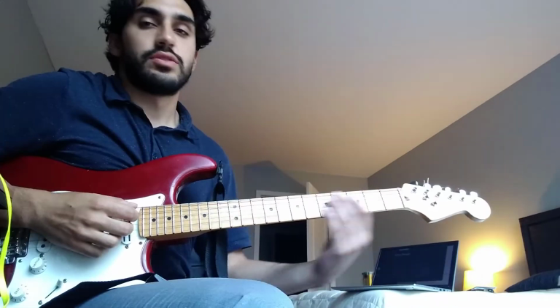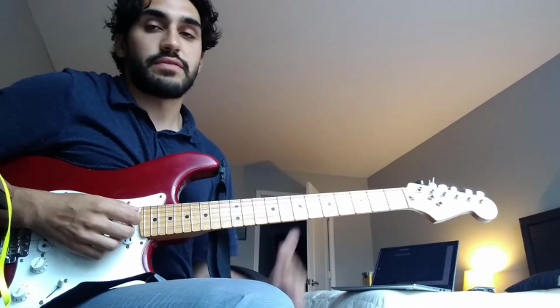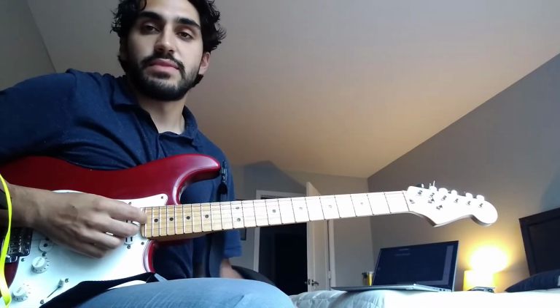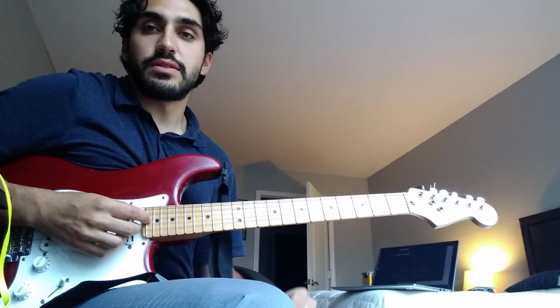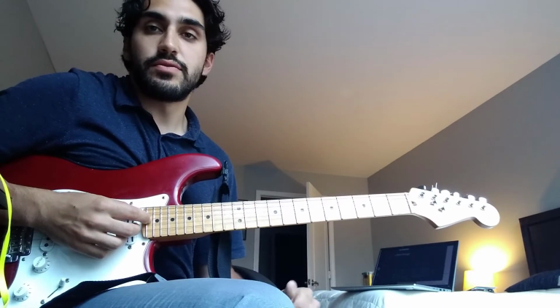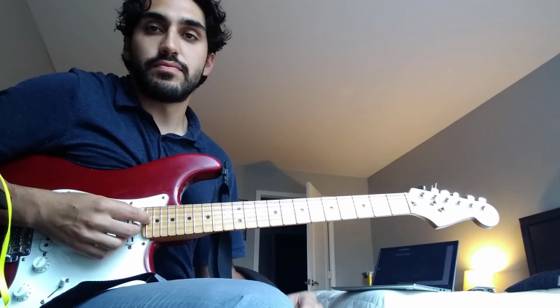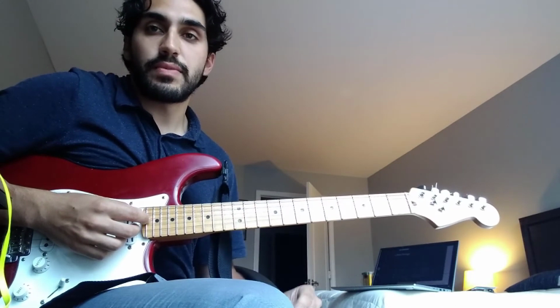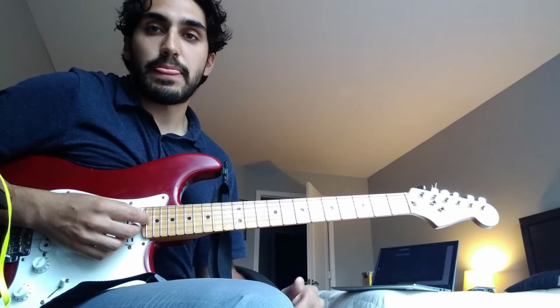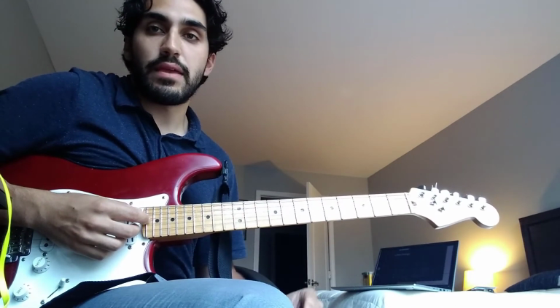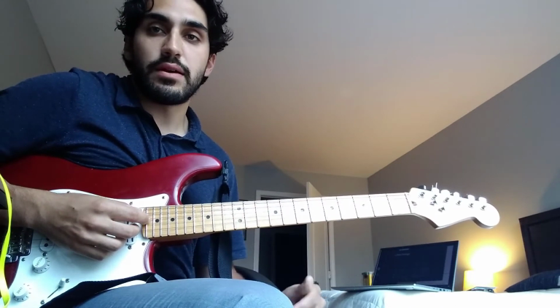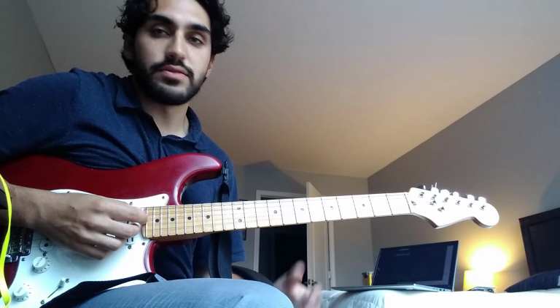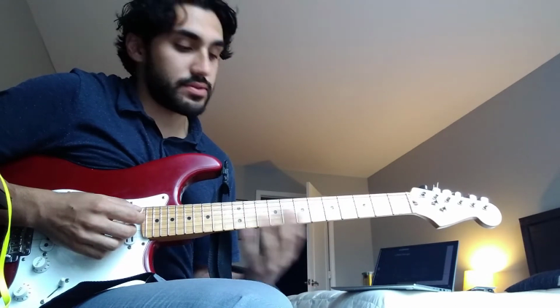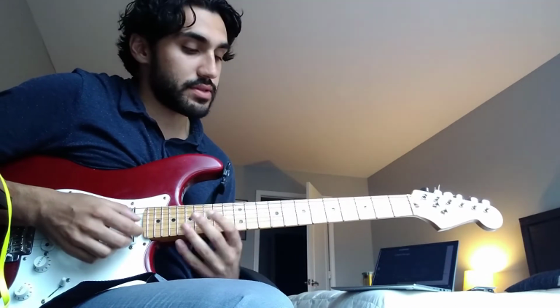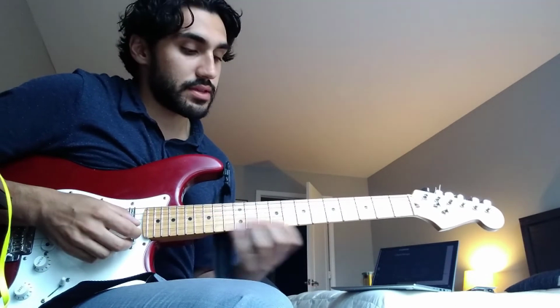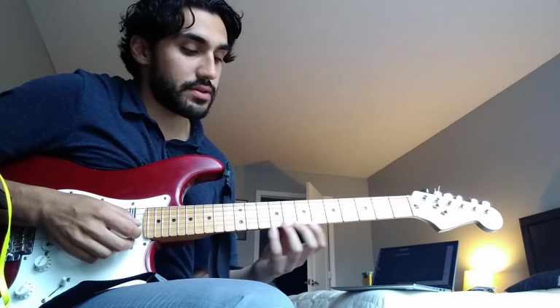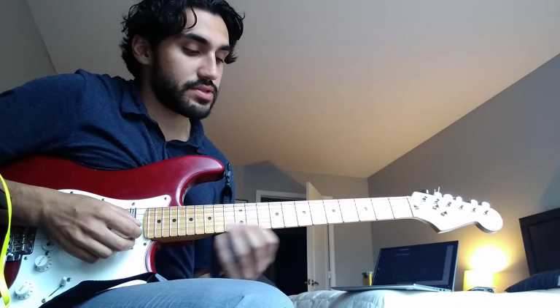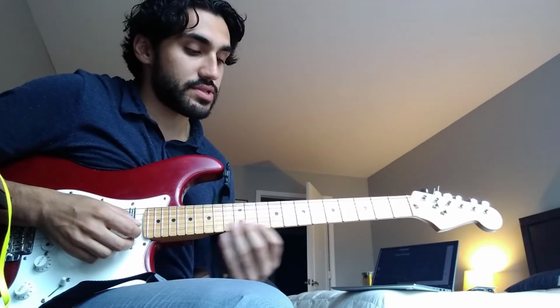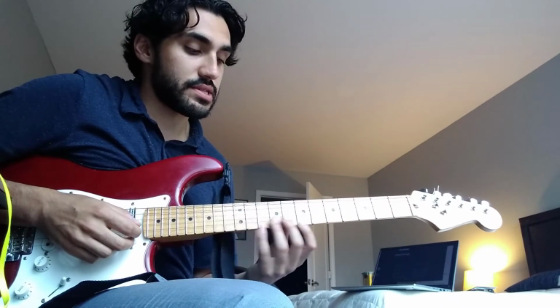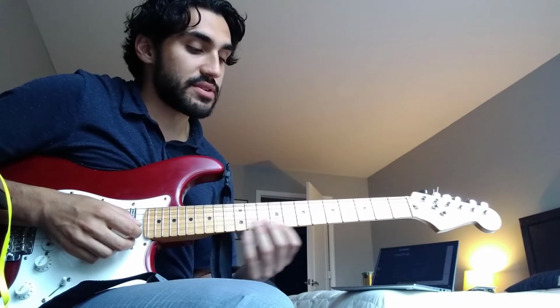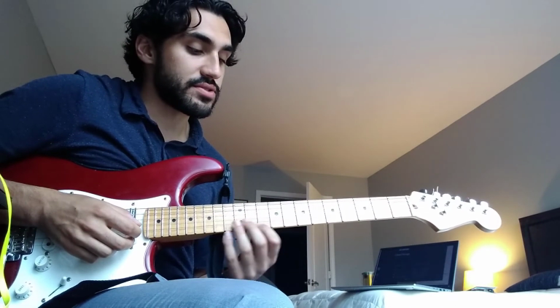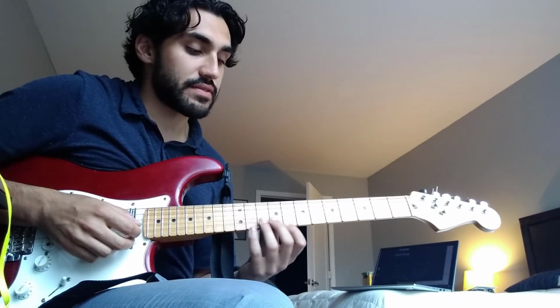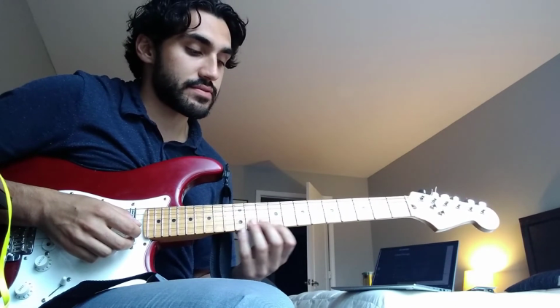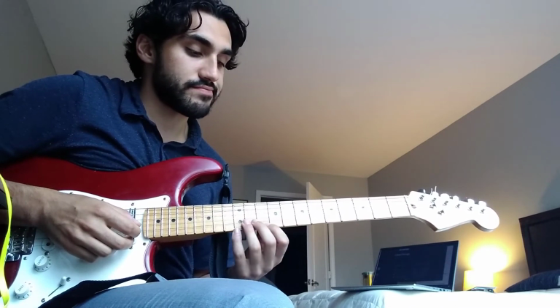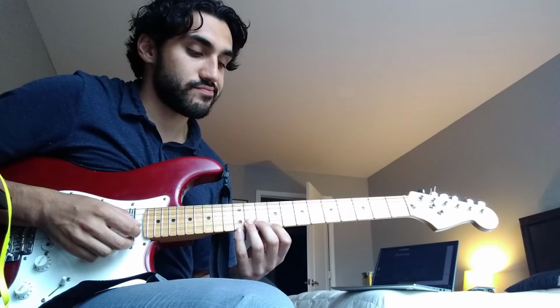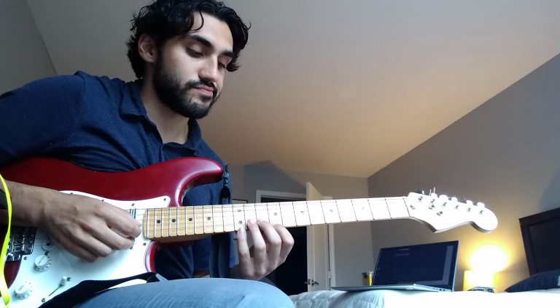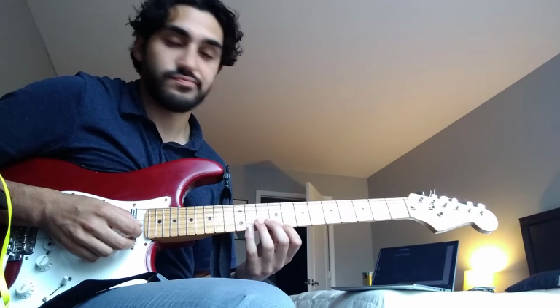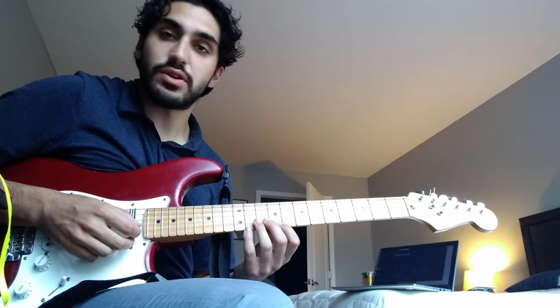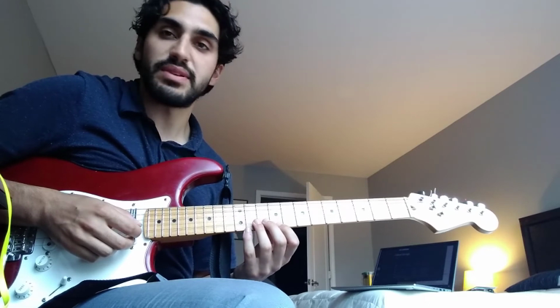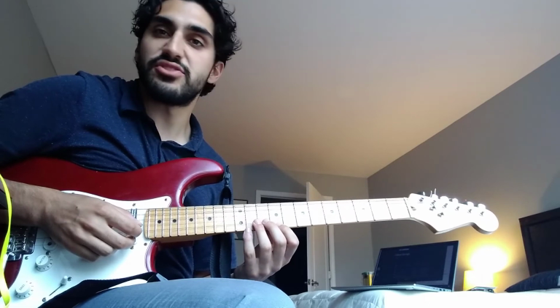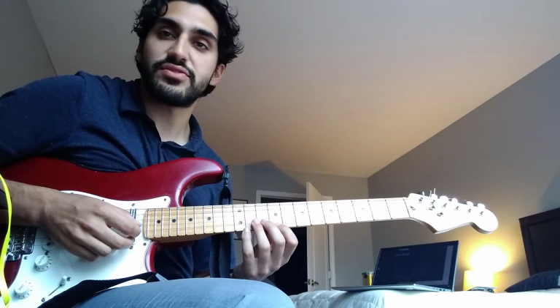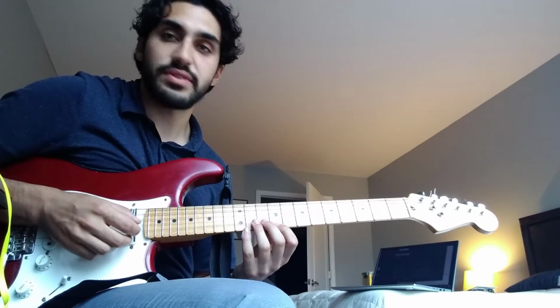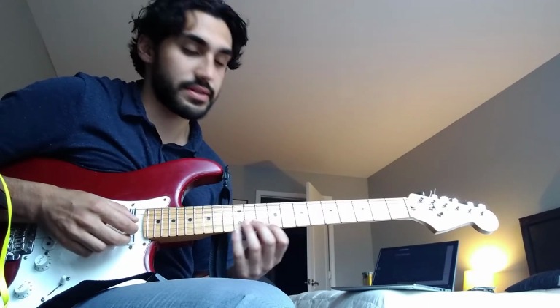Aside from that loop, there's a little lick in there. It's just a D major 7 arpeggio thing.